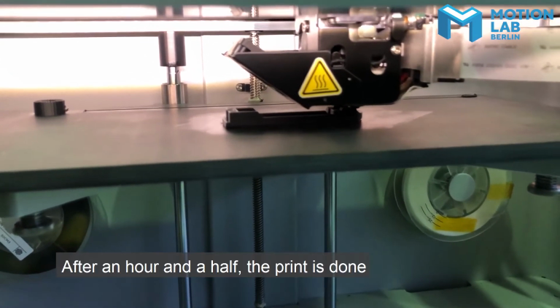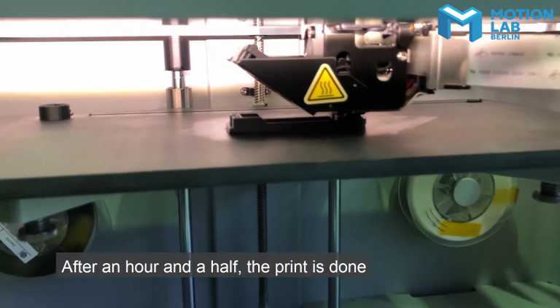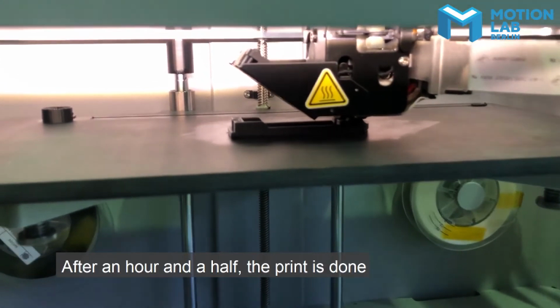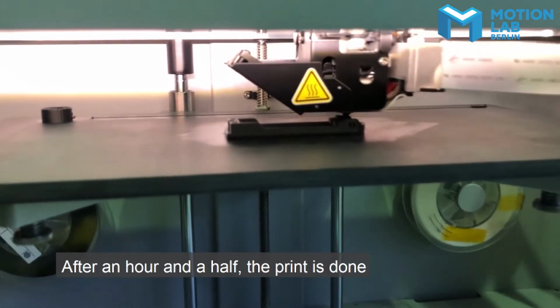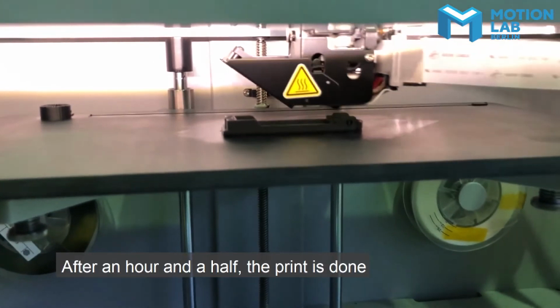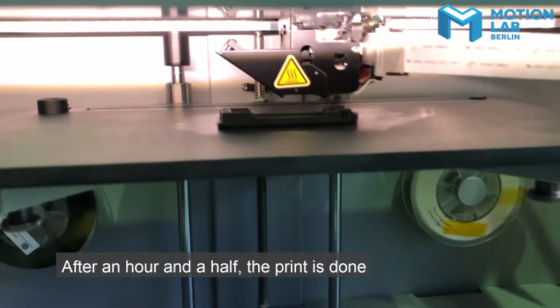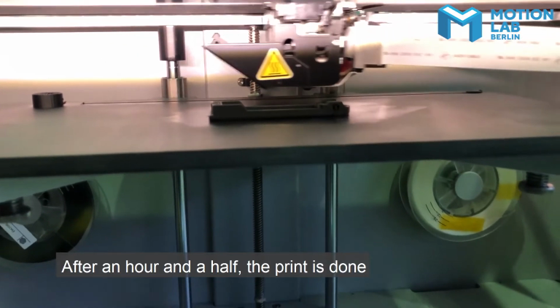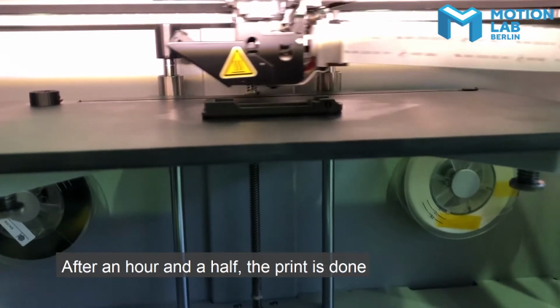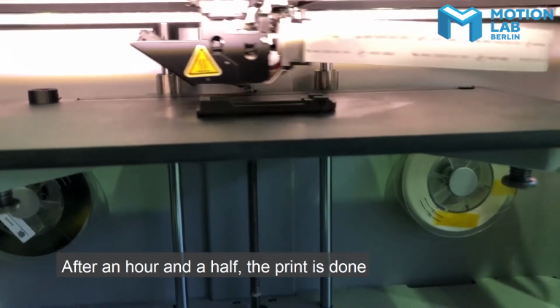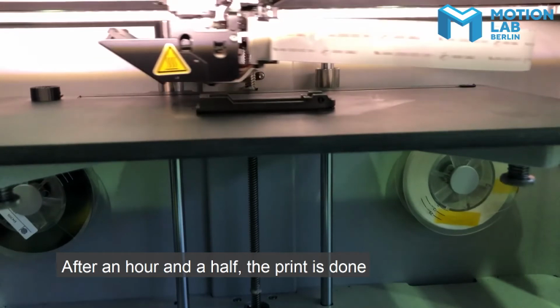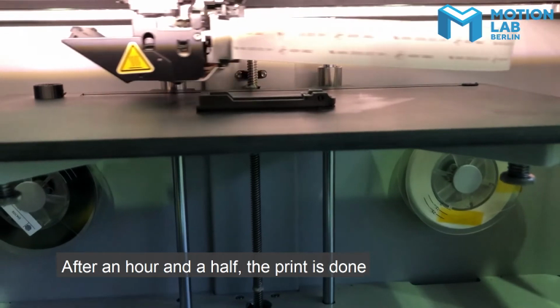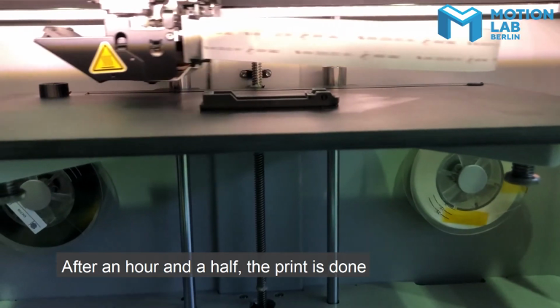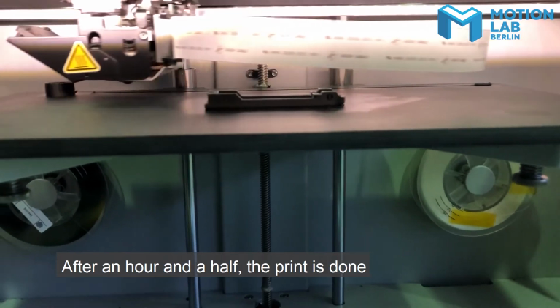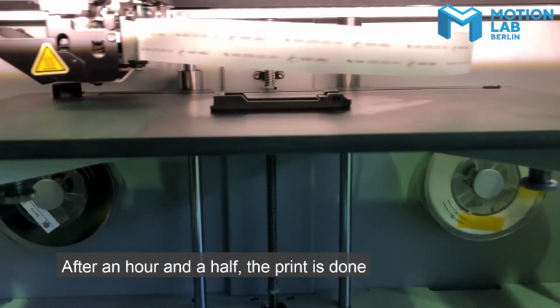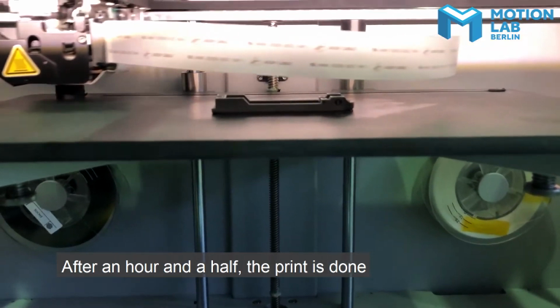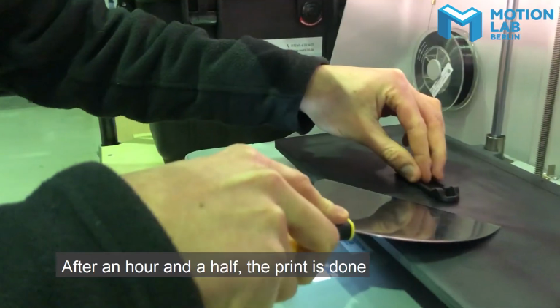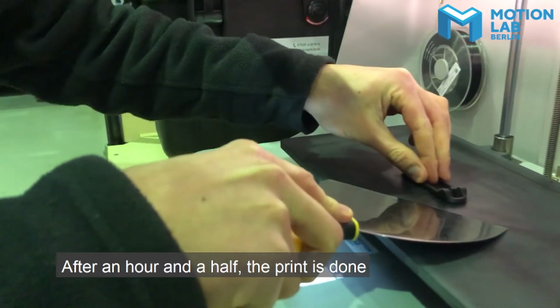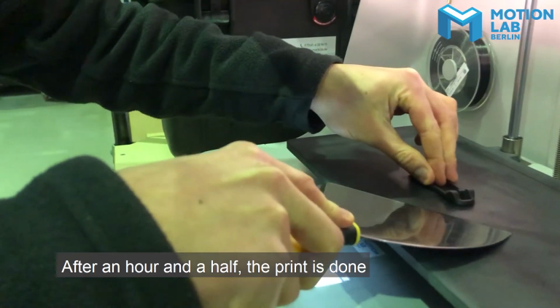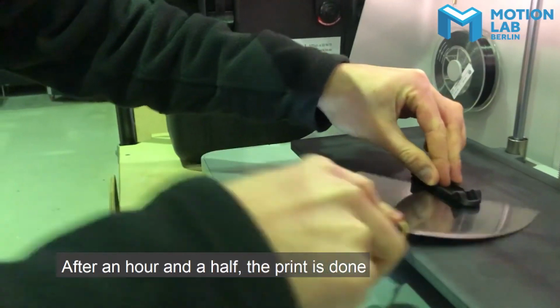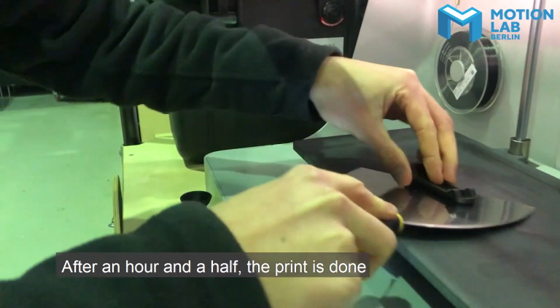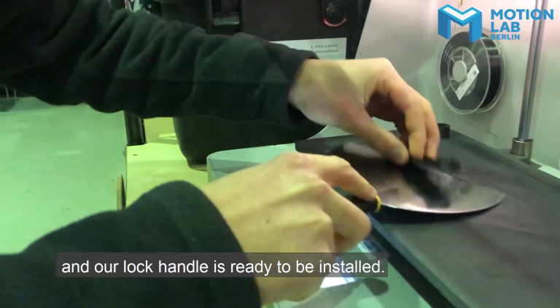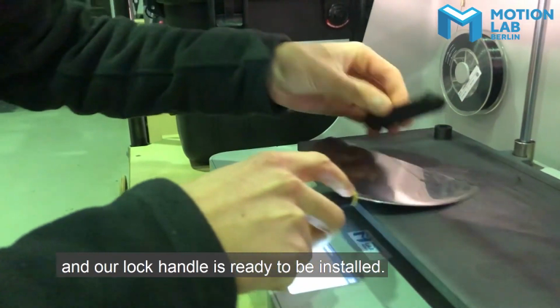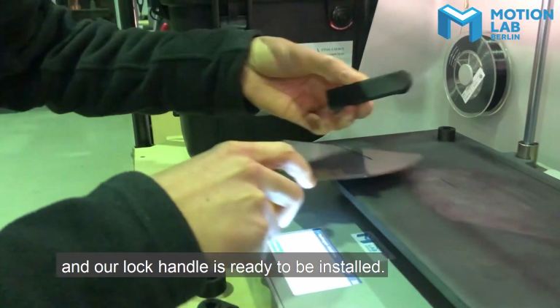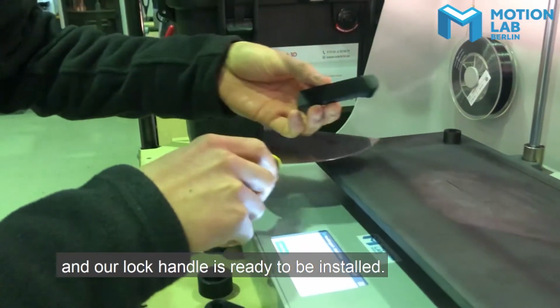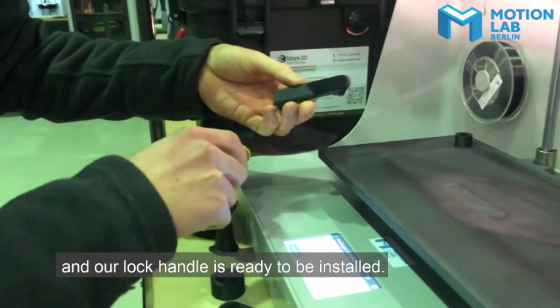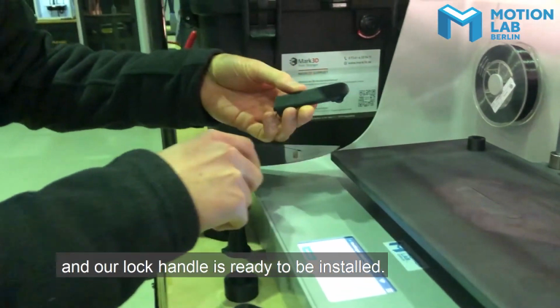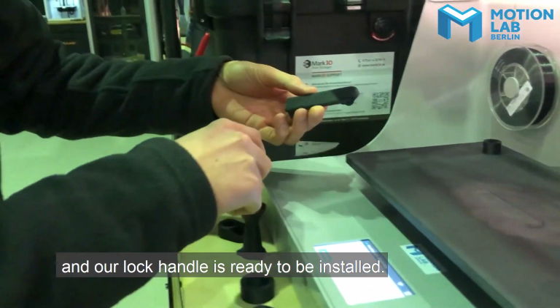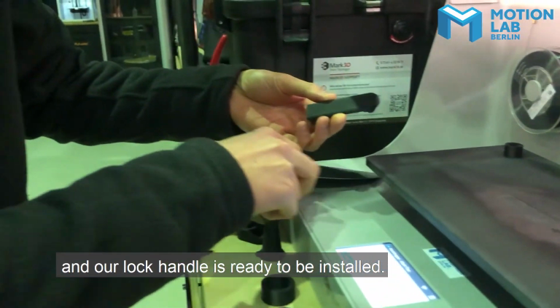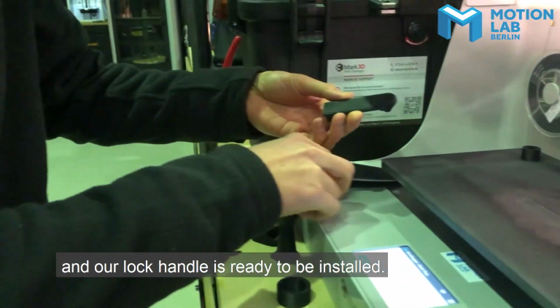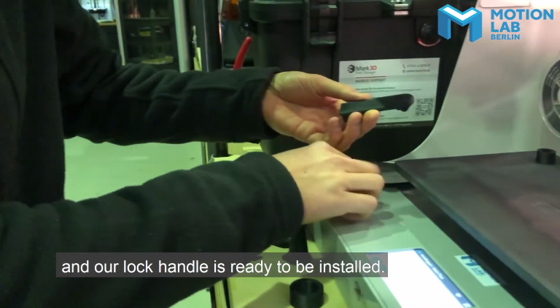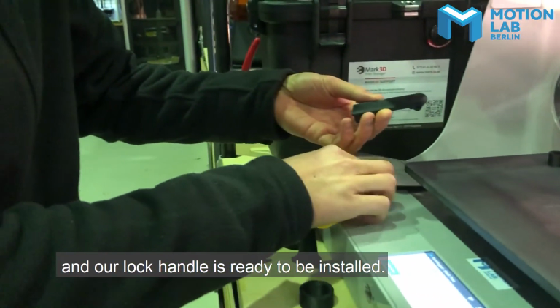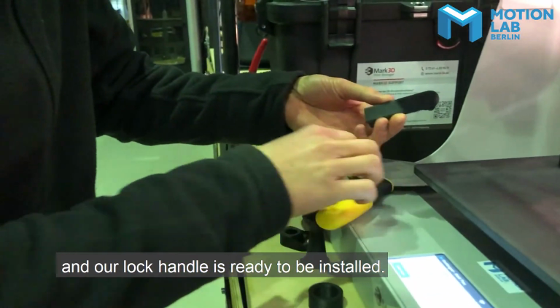After an hour and a half, the print is done and the lock handle is ready to be installed.